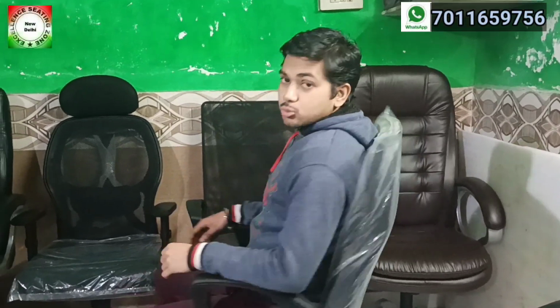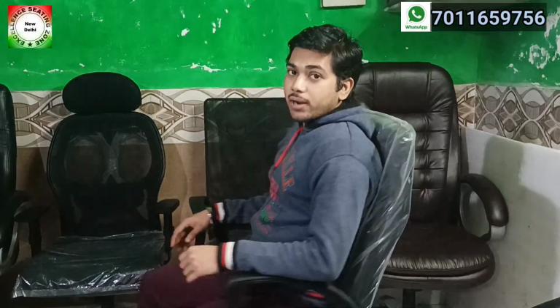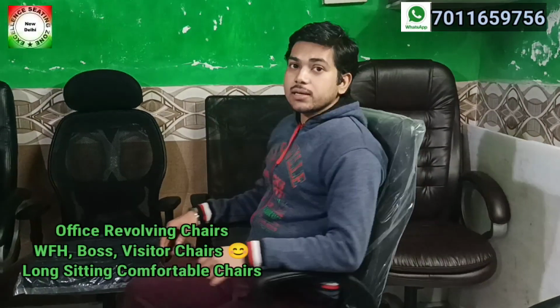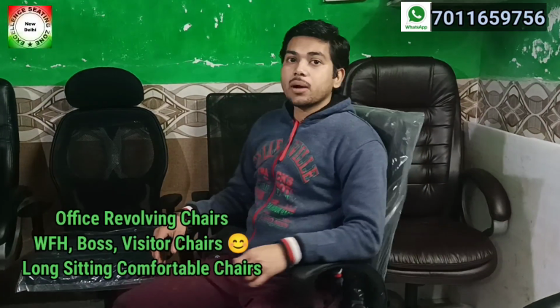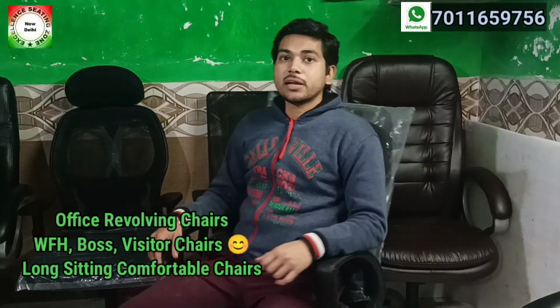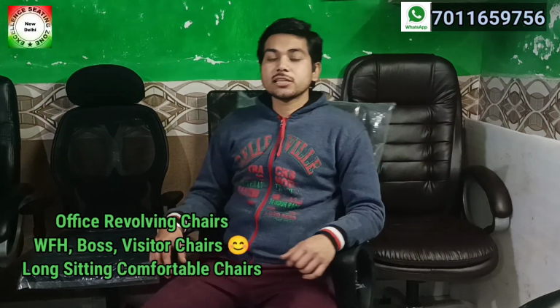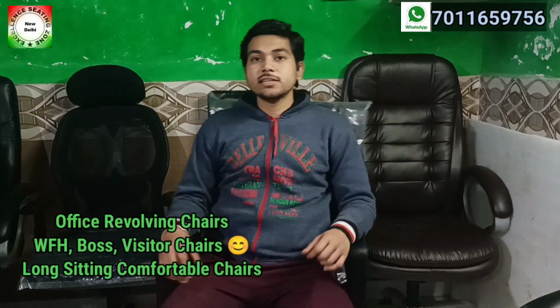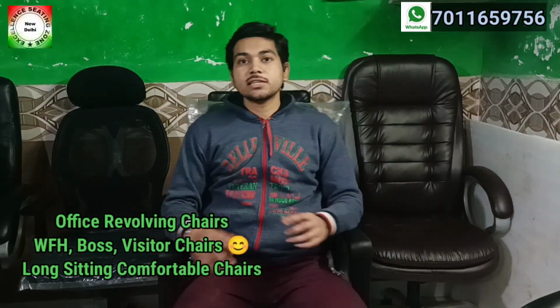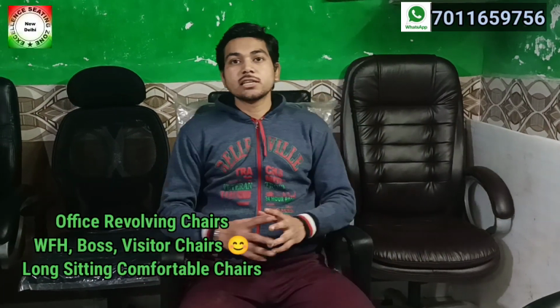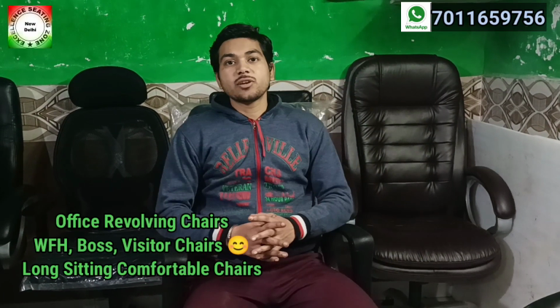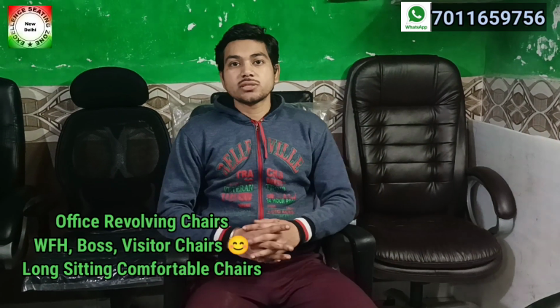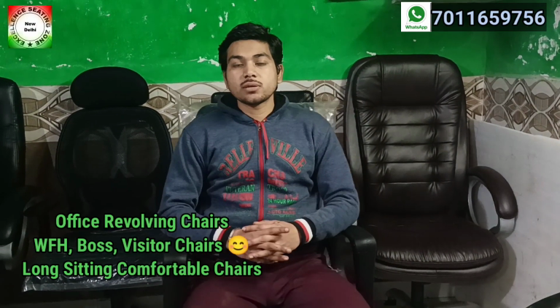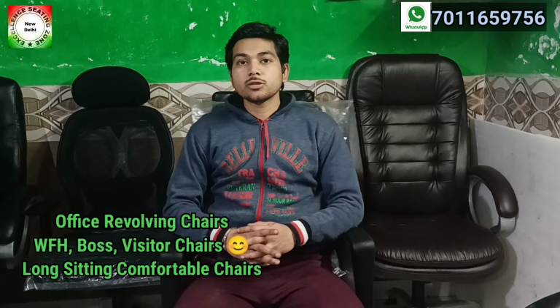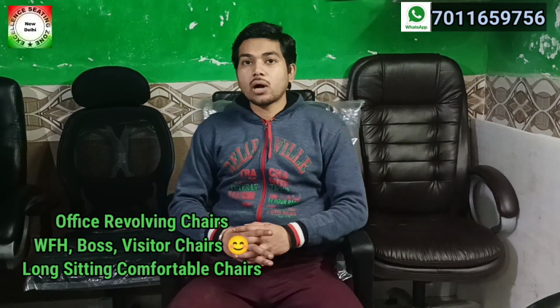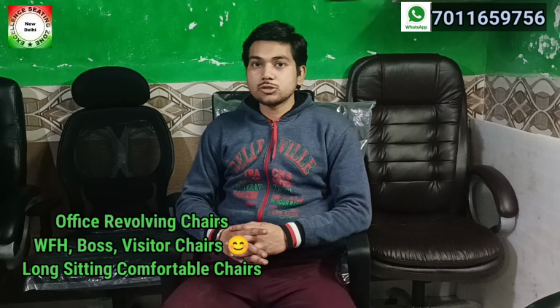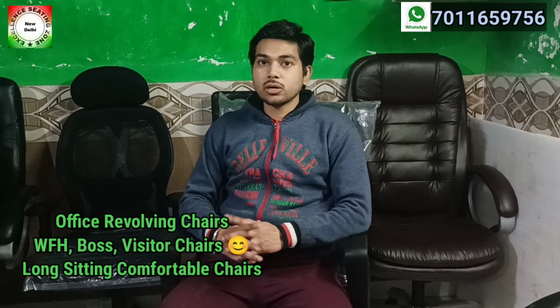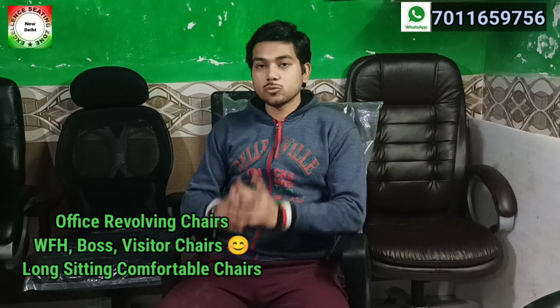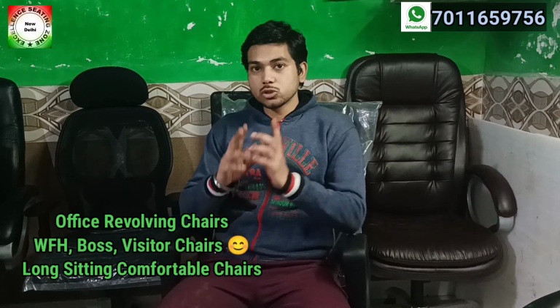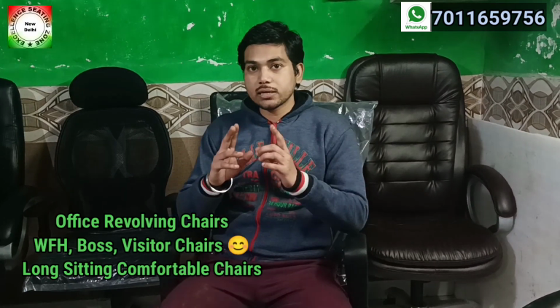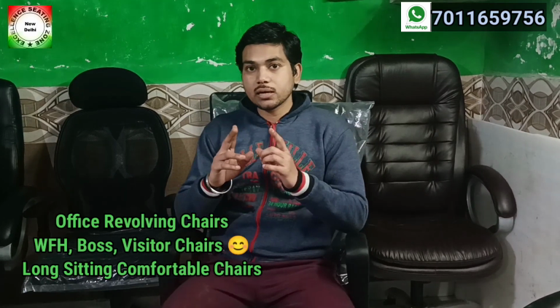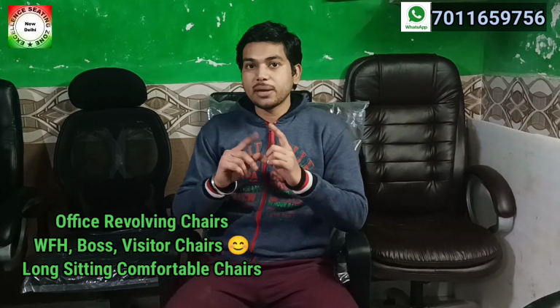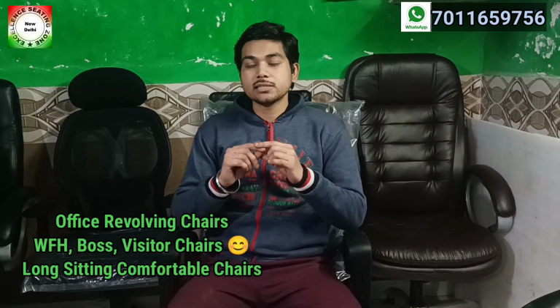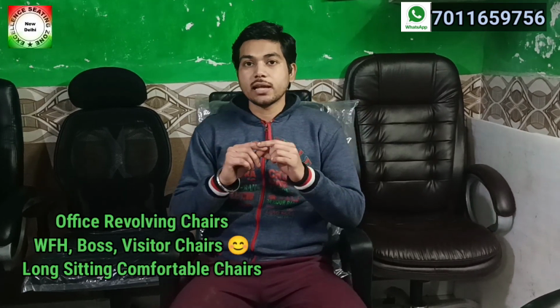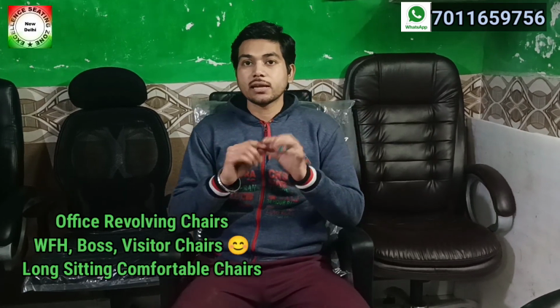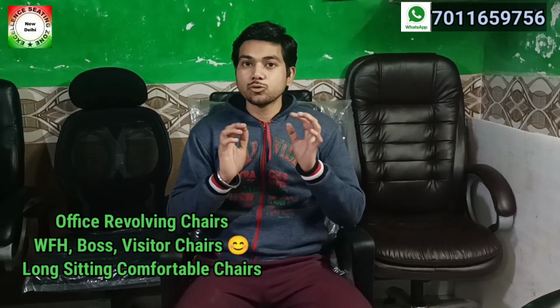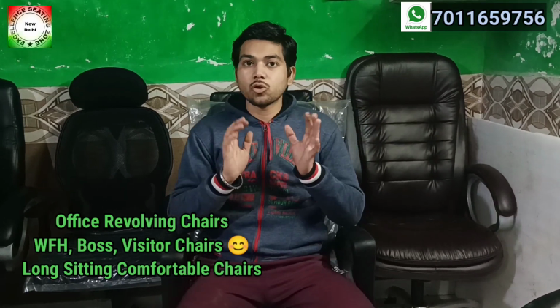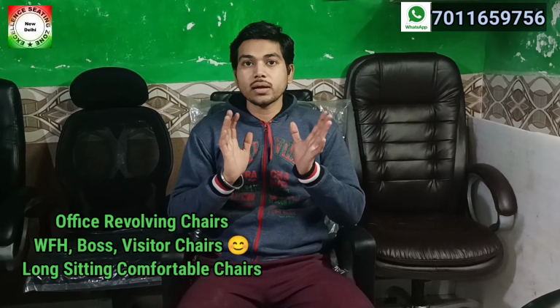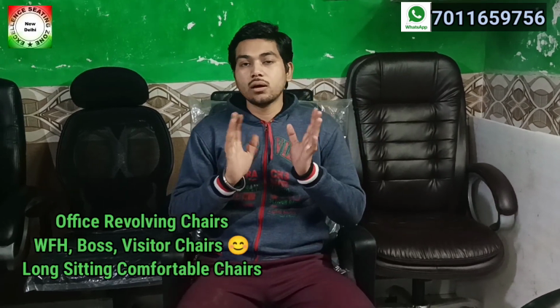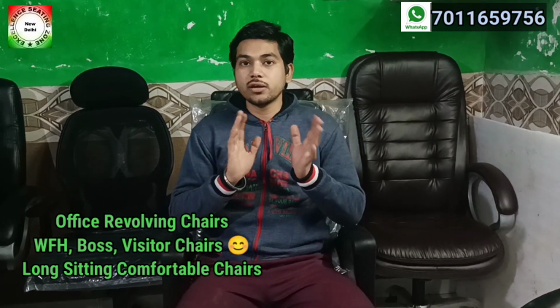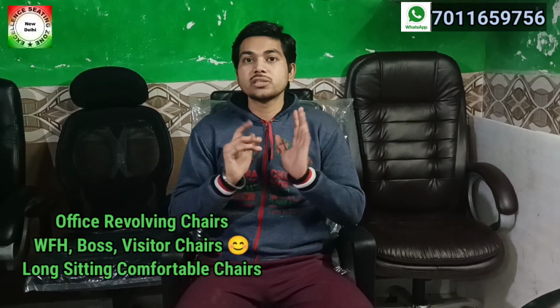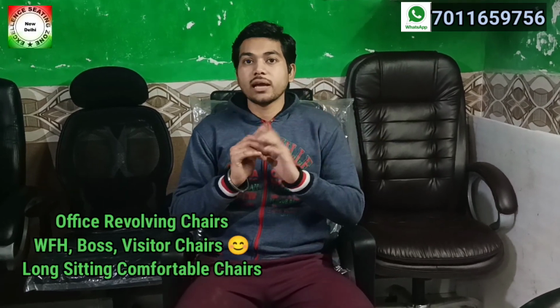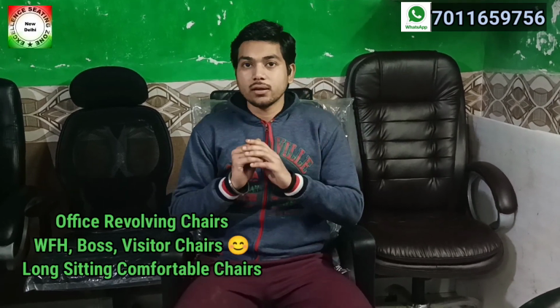Welcome to our channel EZ Chair Manufacturer. Today we will see the comparison of the difference between two chairs.